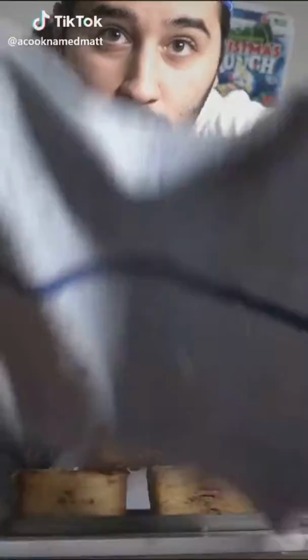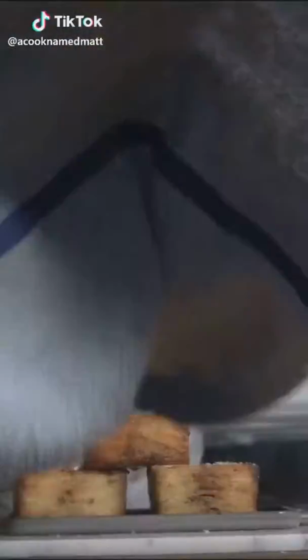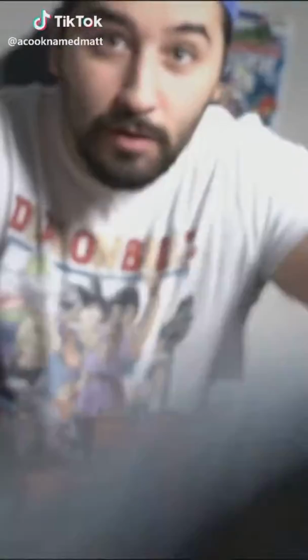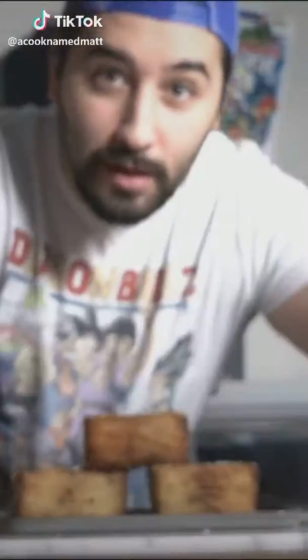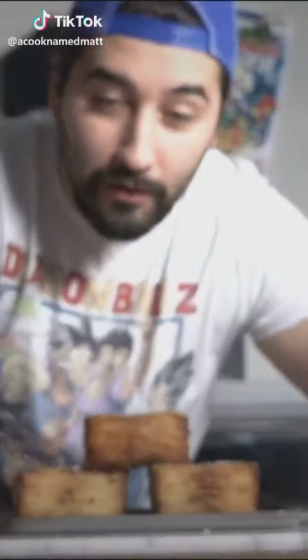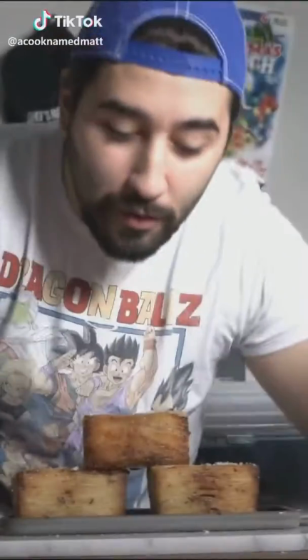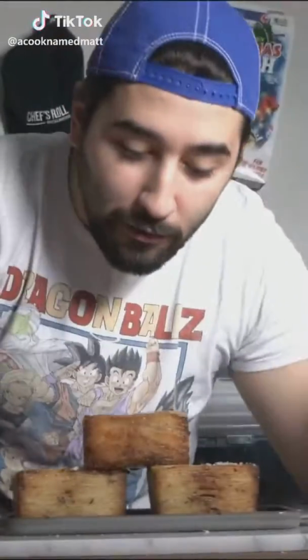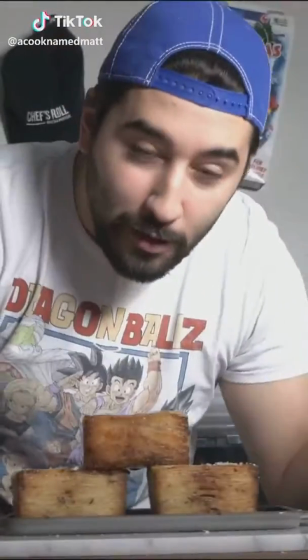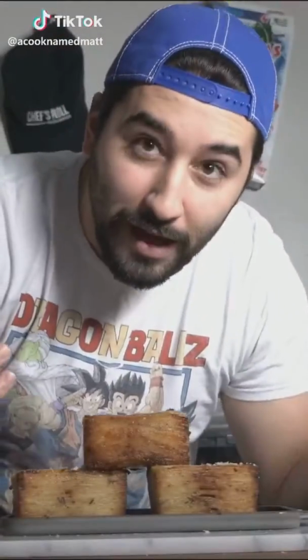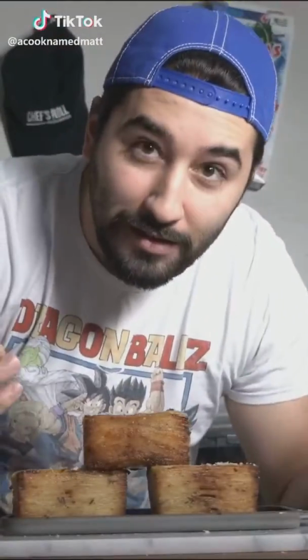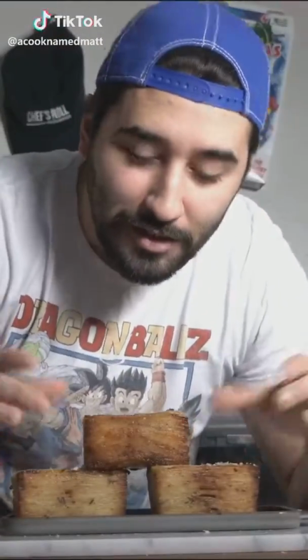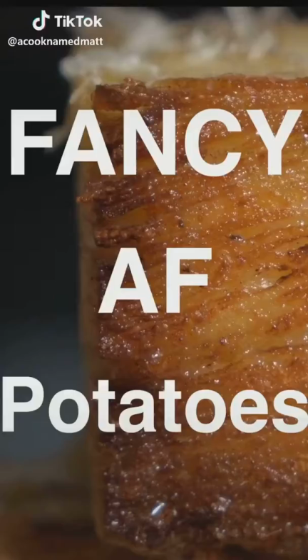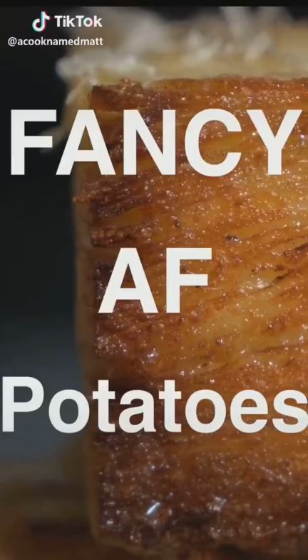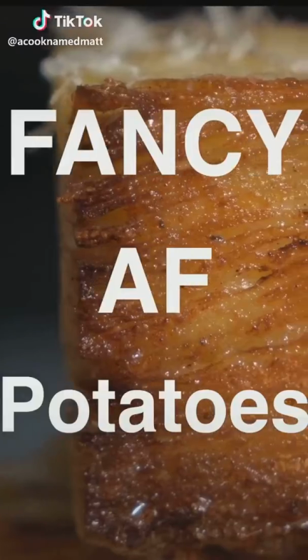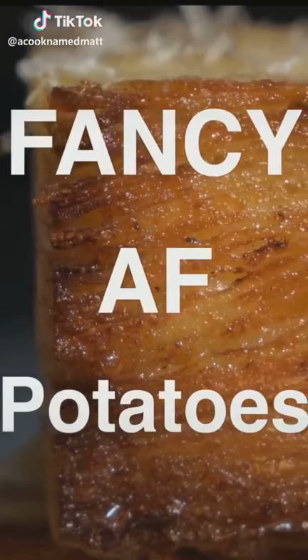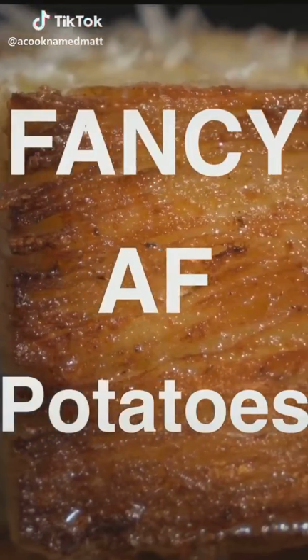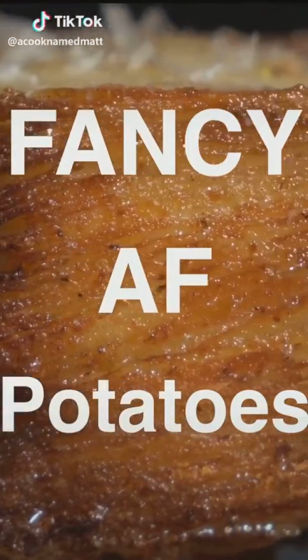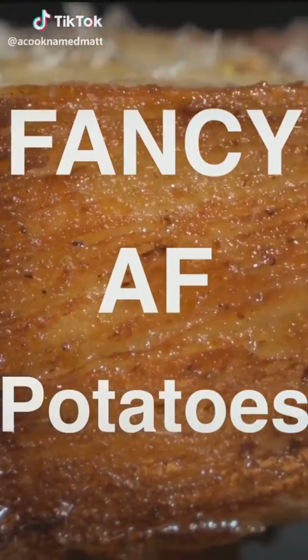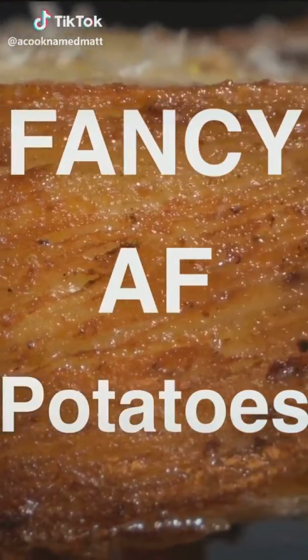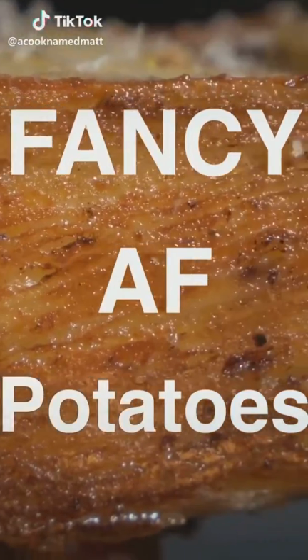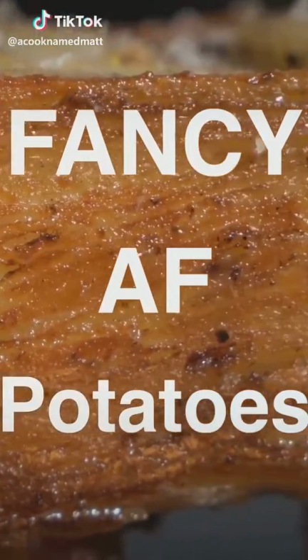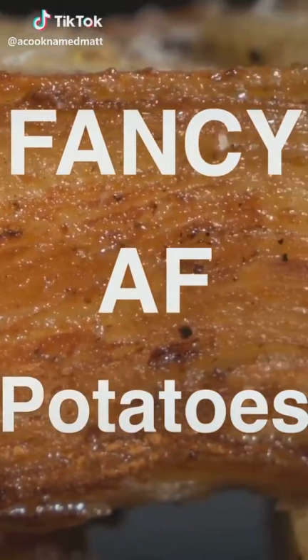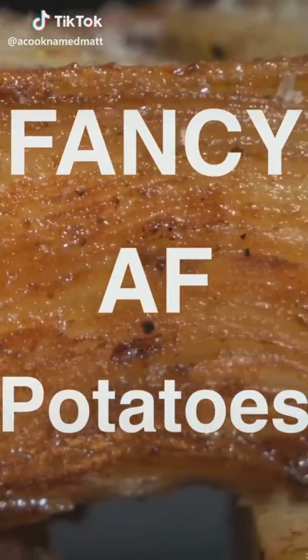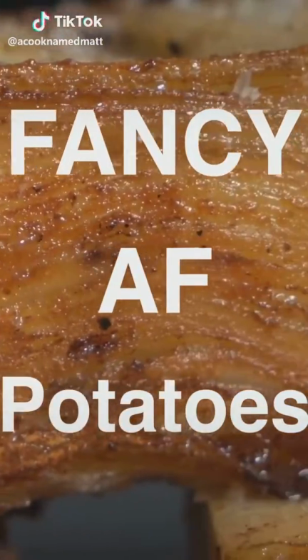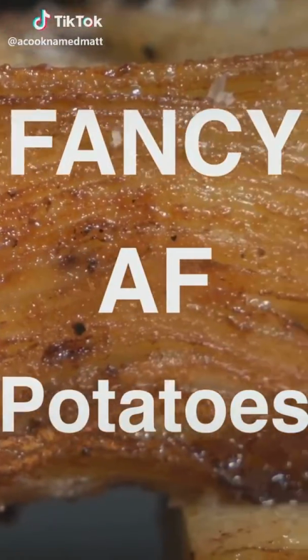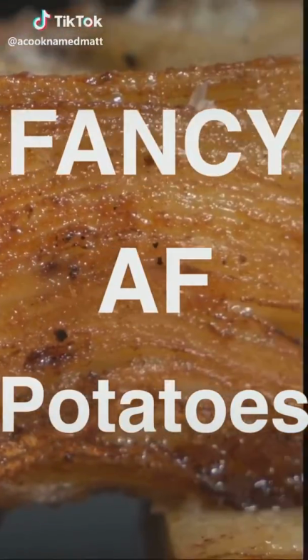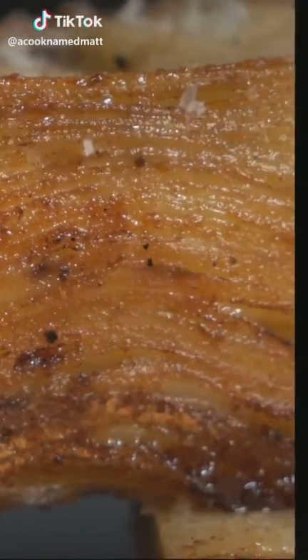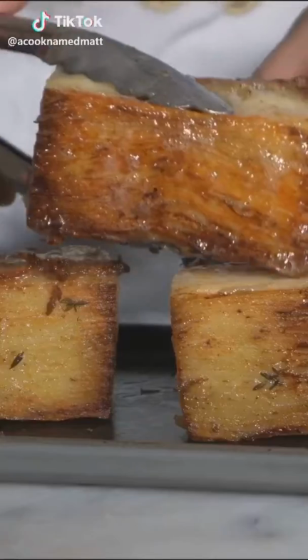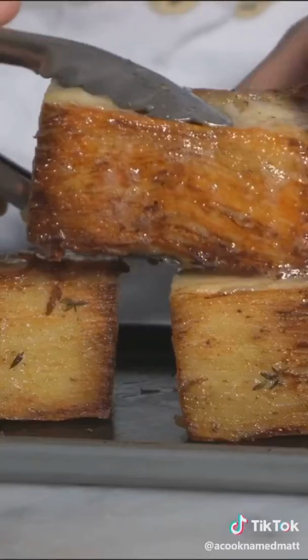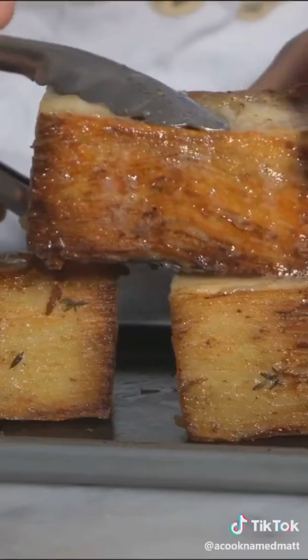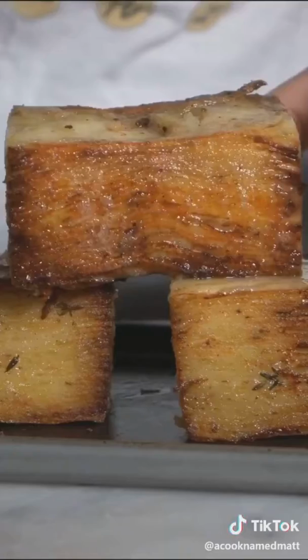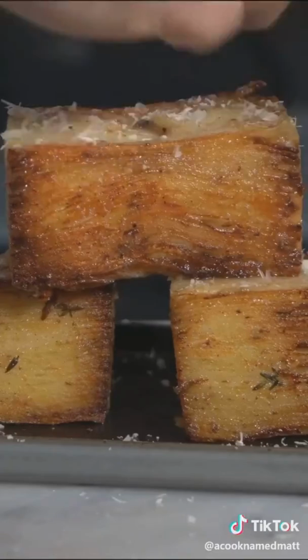What's up everybody, welcome back to the channel. I'm gonna be showing you how to make the perfect potato gratin.